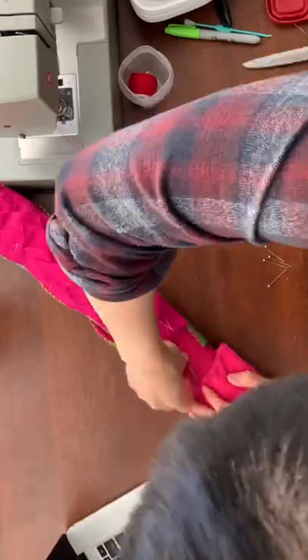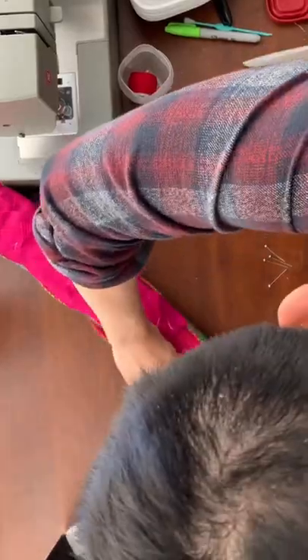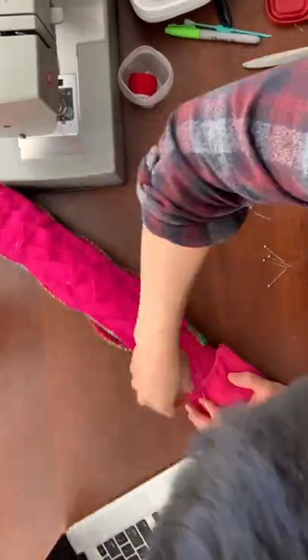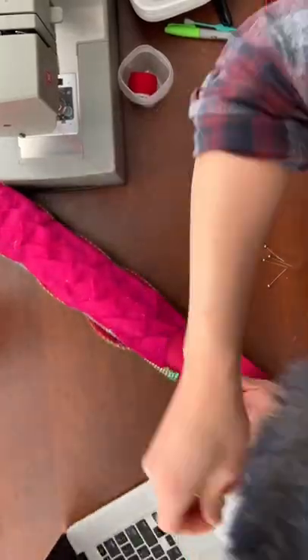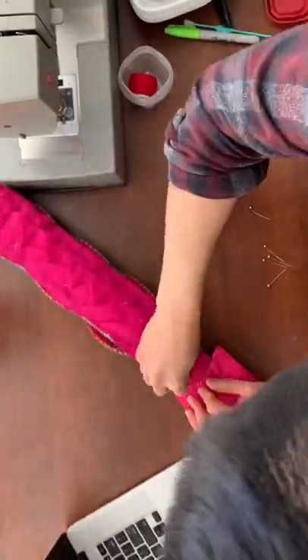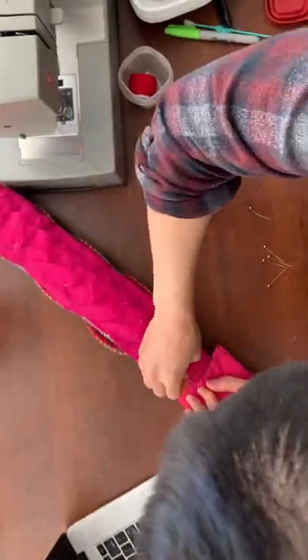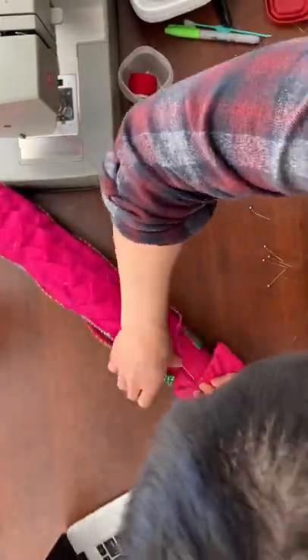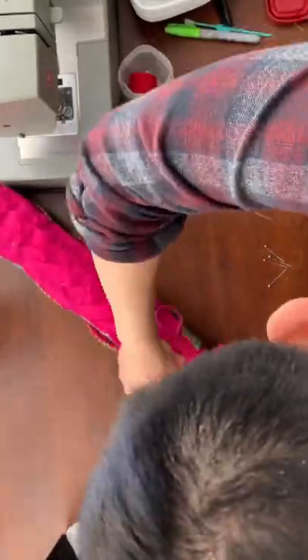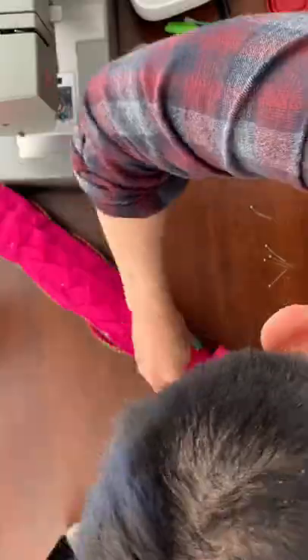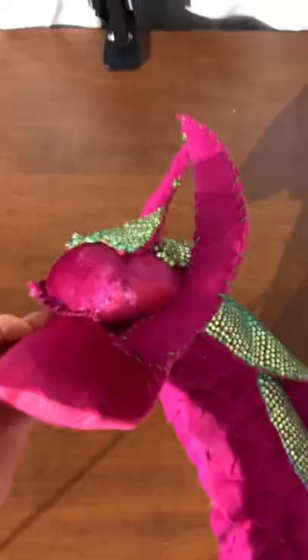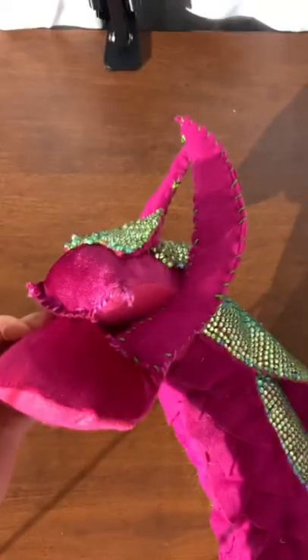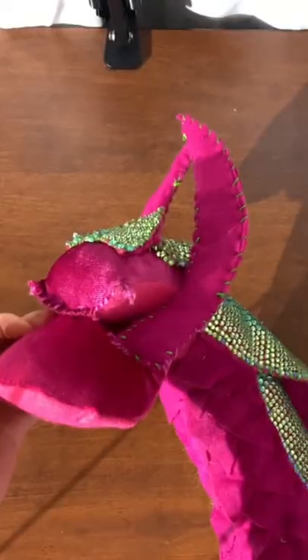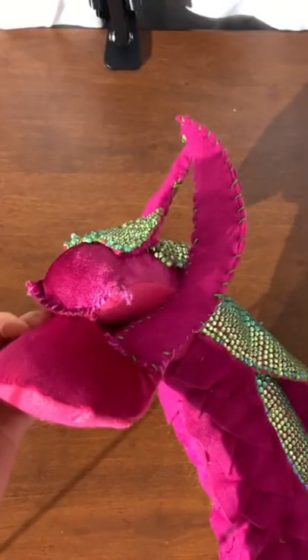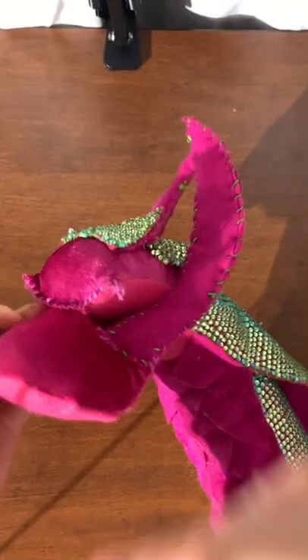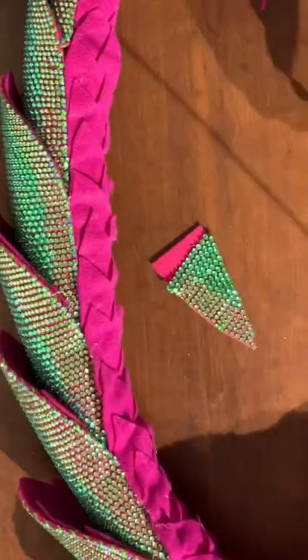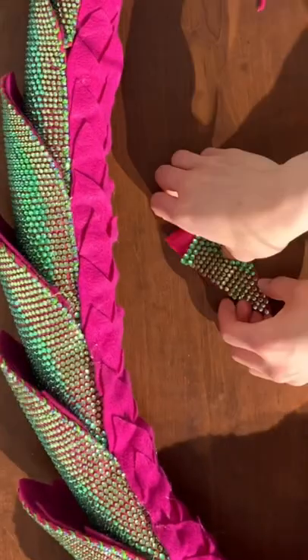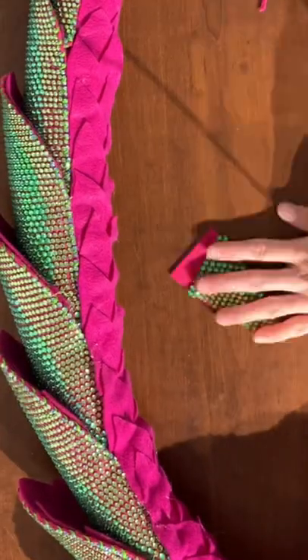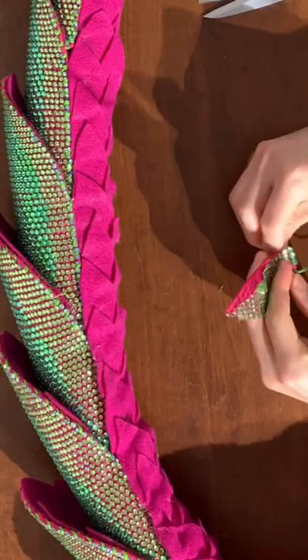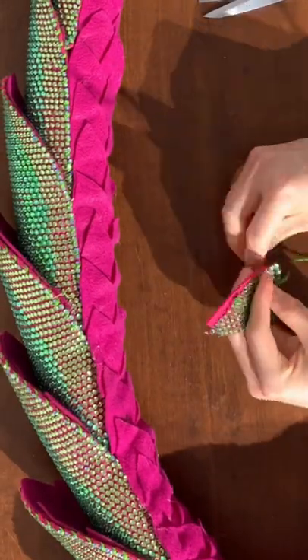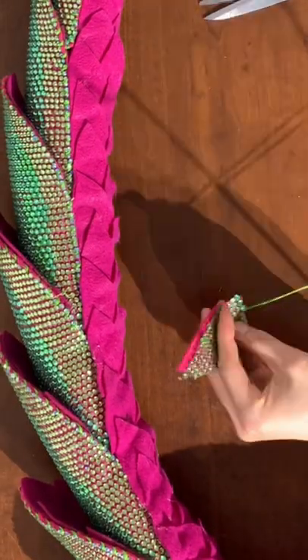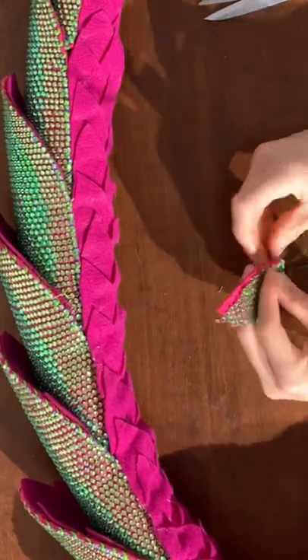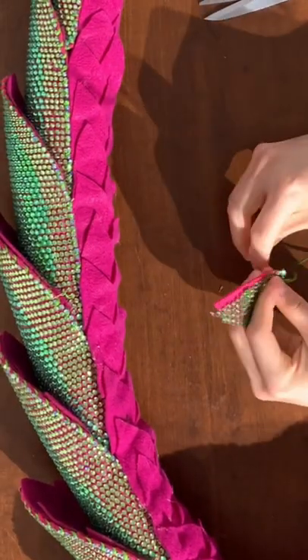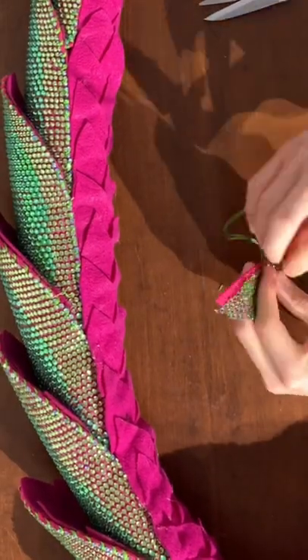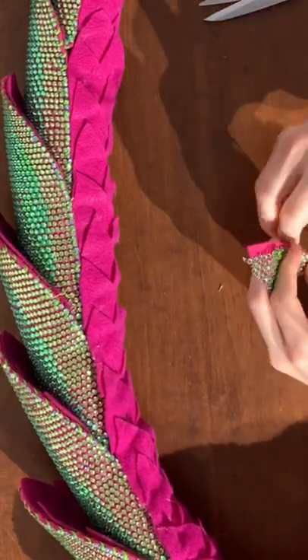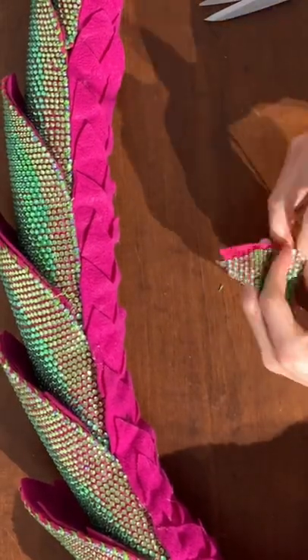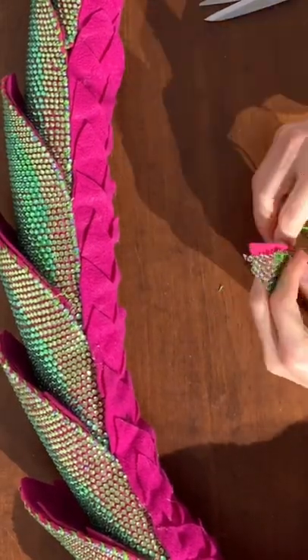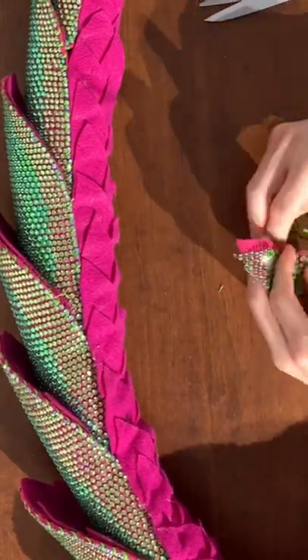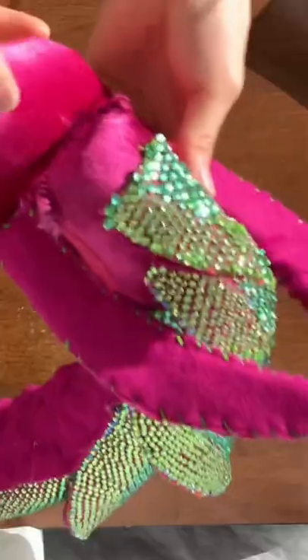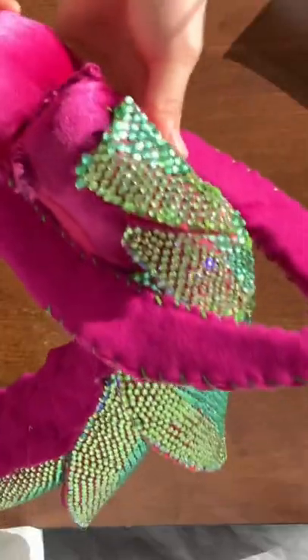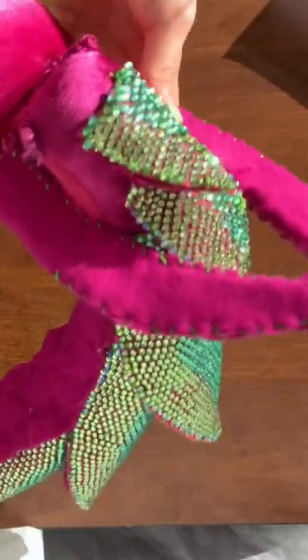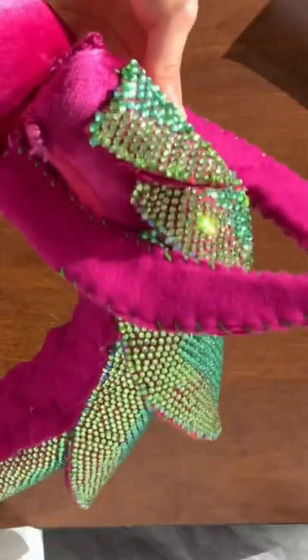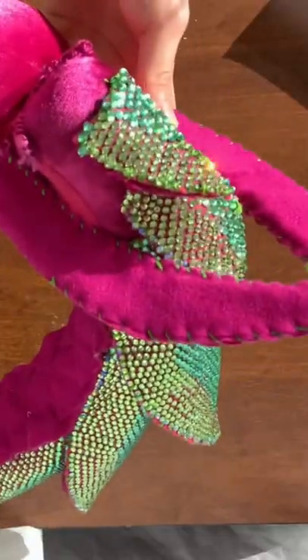Then hand sew these pieces onto the end of the mane to create the shape of the head. To embellish the head, make some mini scales with some extra rhinestones and sew them on top of the head.